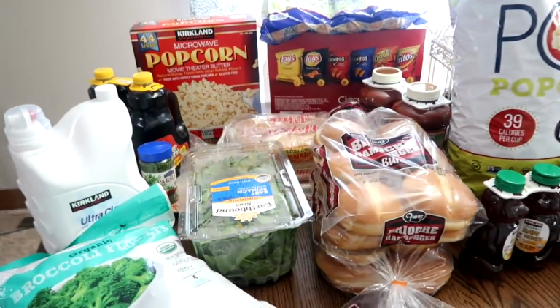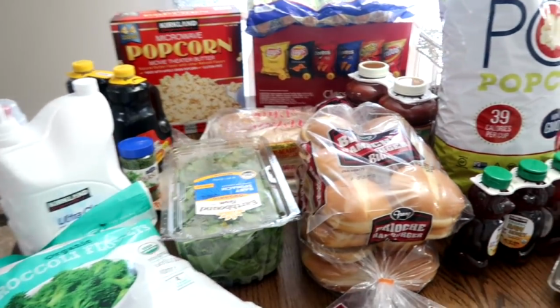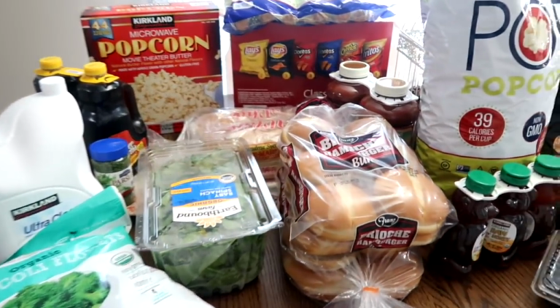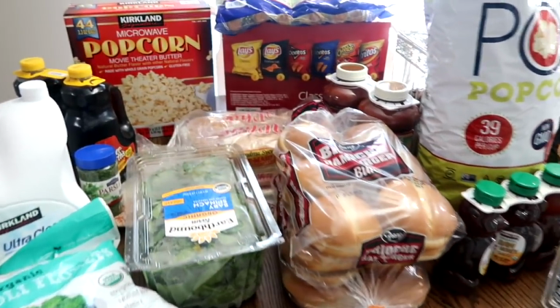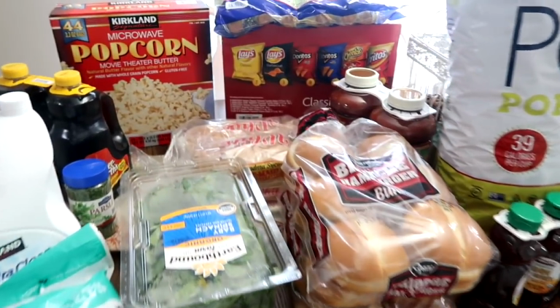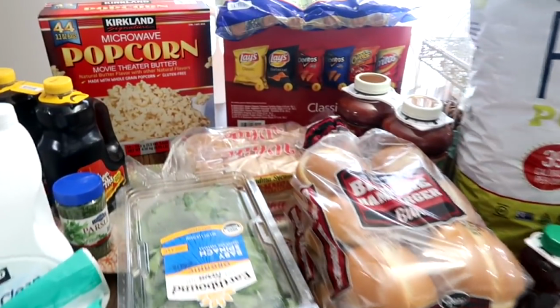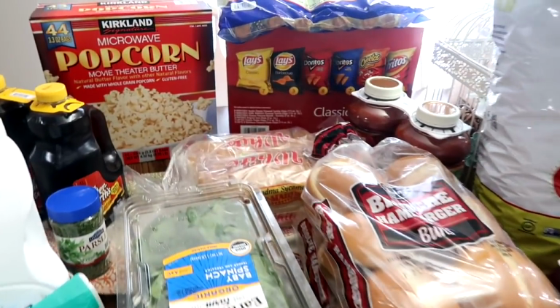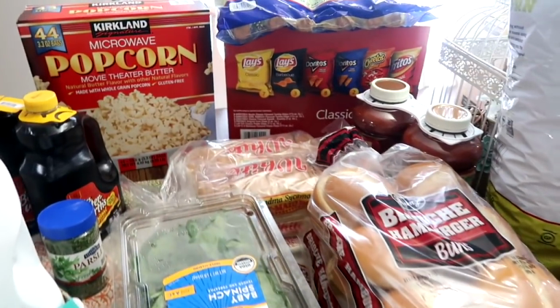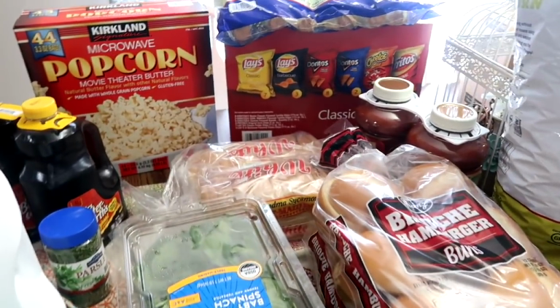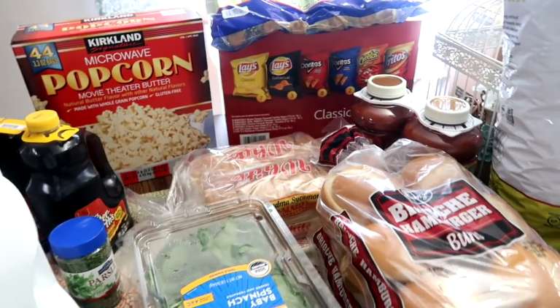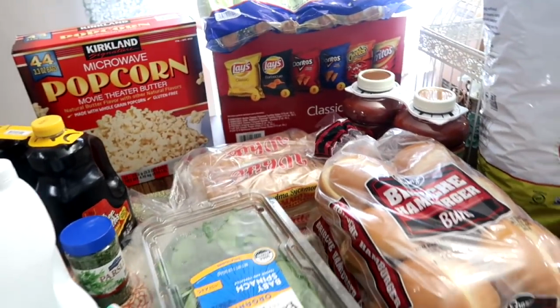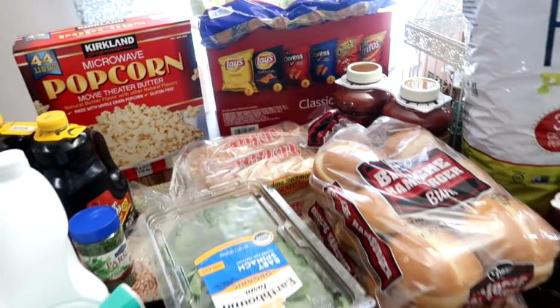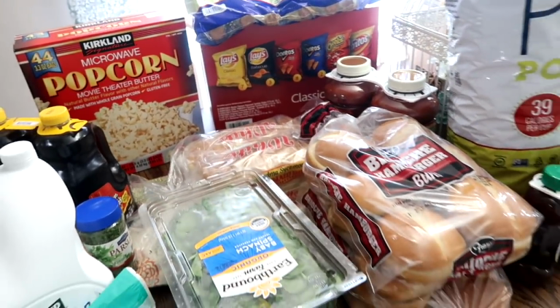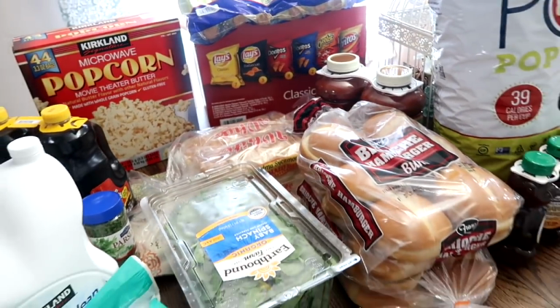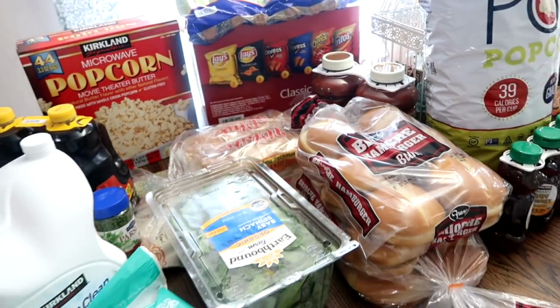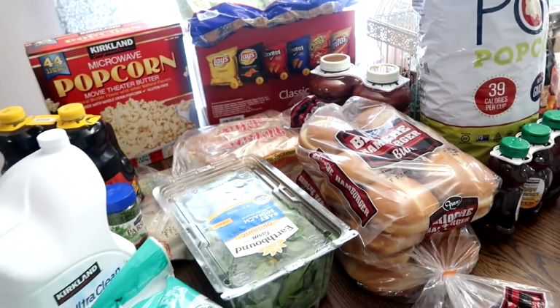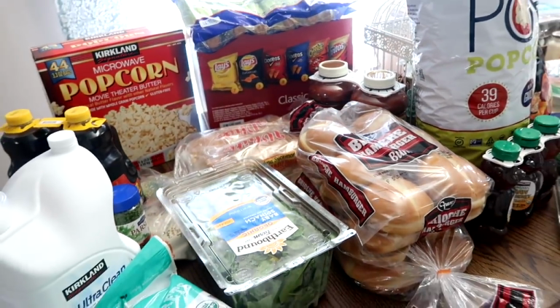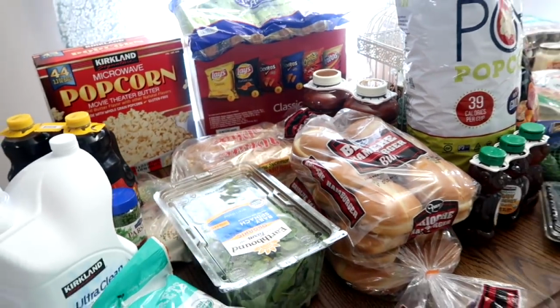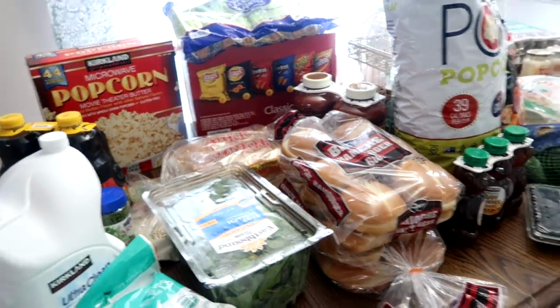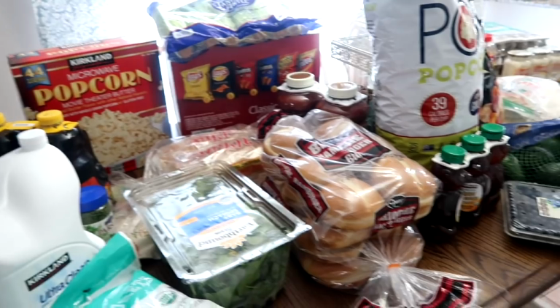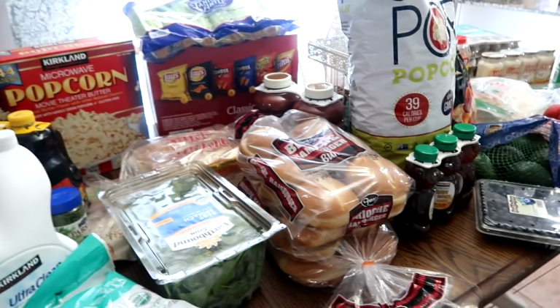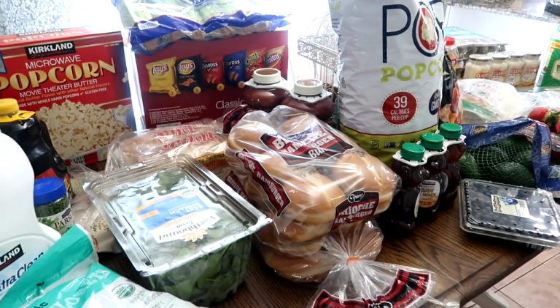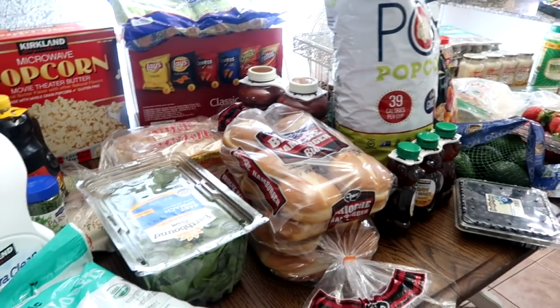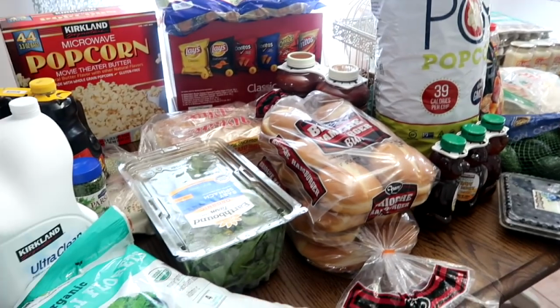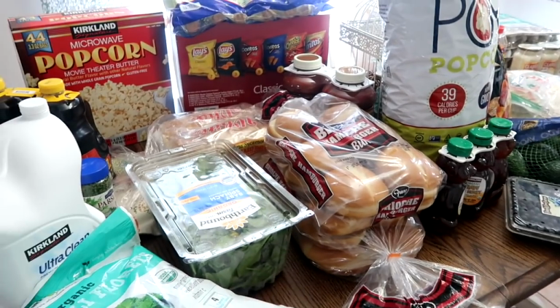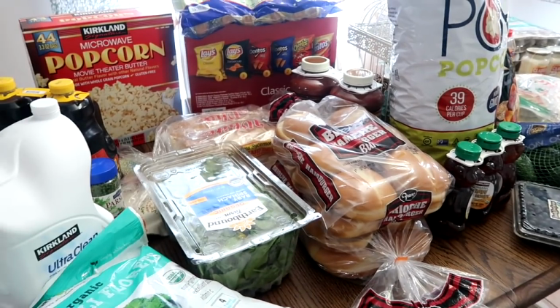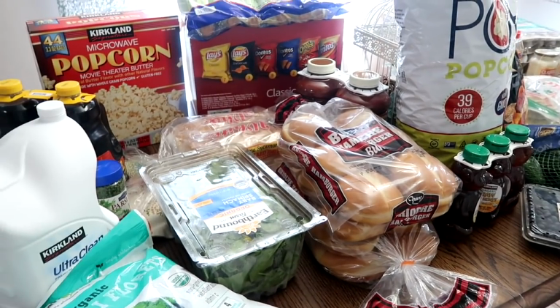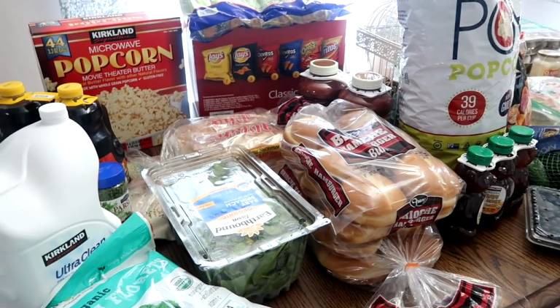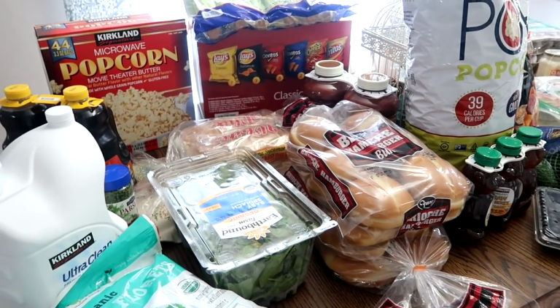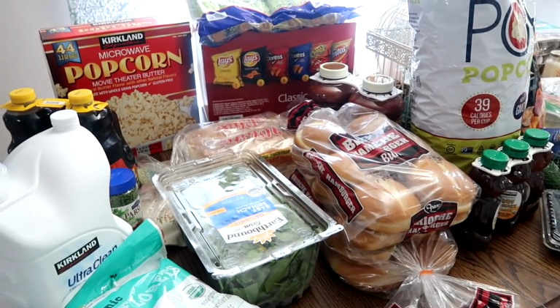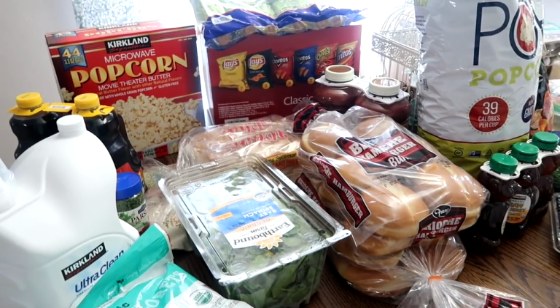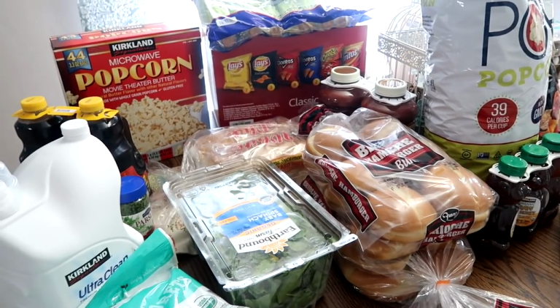We are a family of six. I have four children — two teenagers and two under the age of 10.